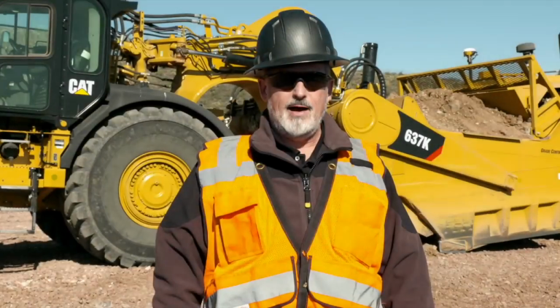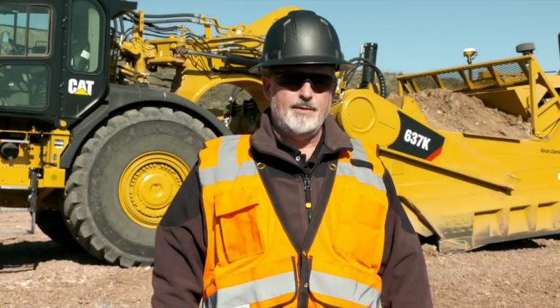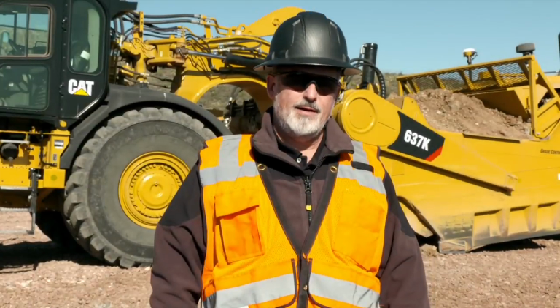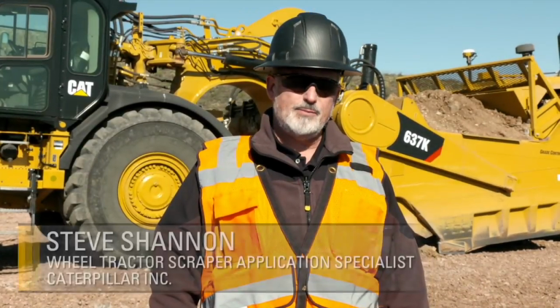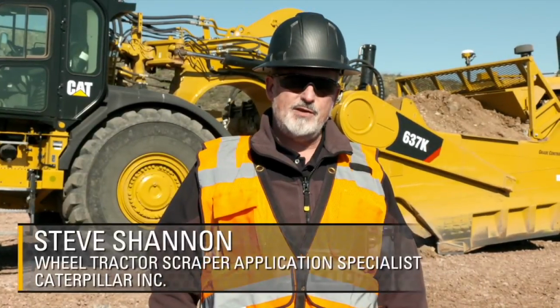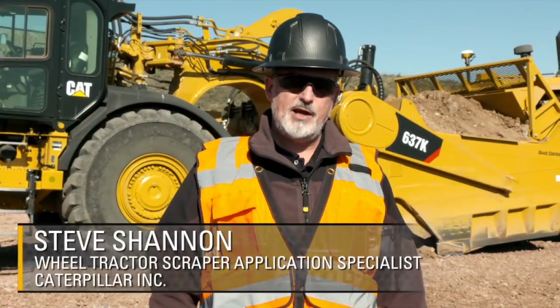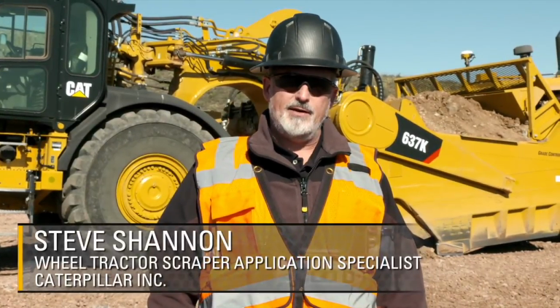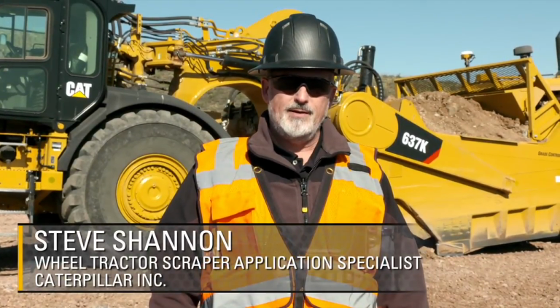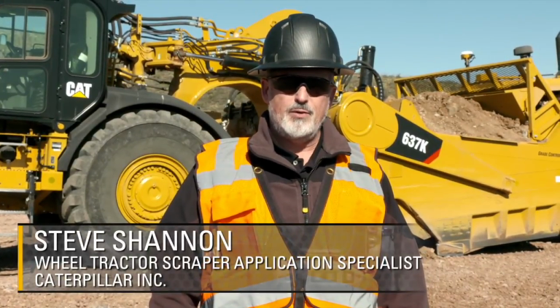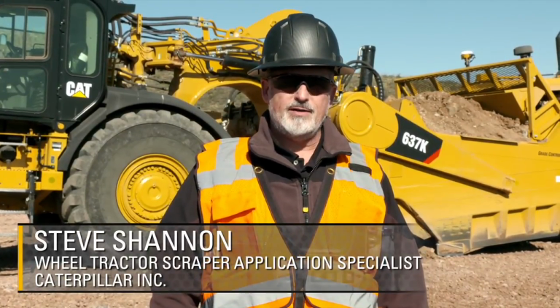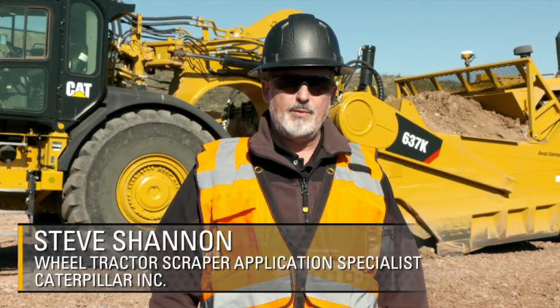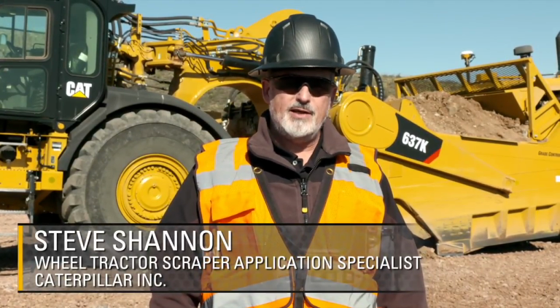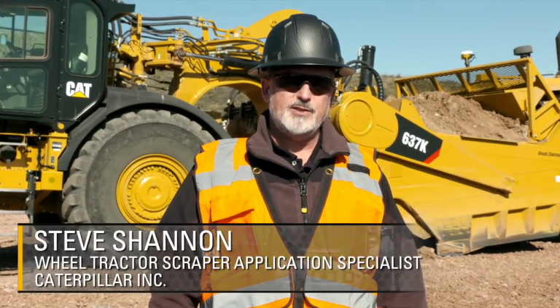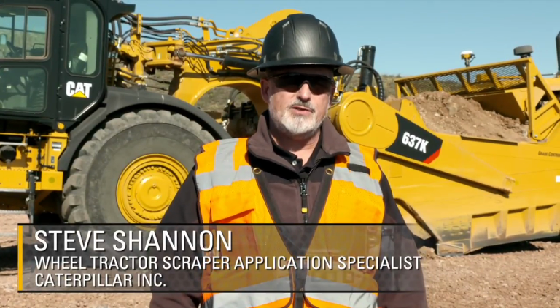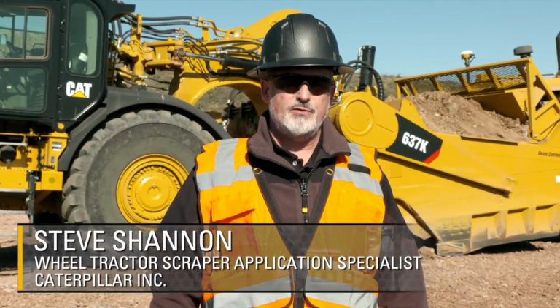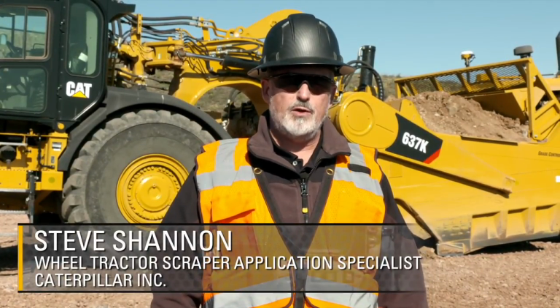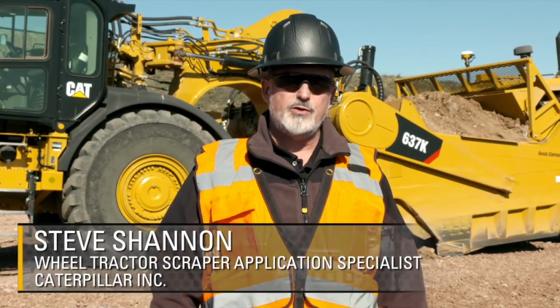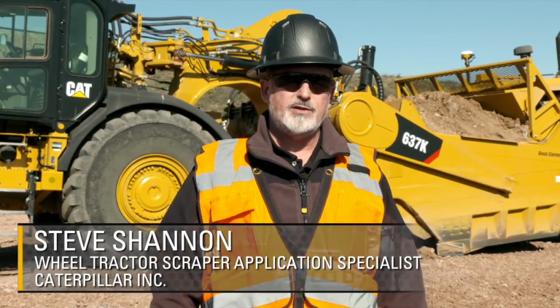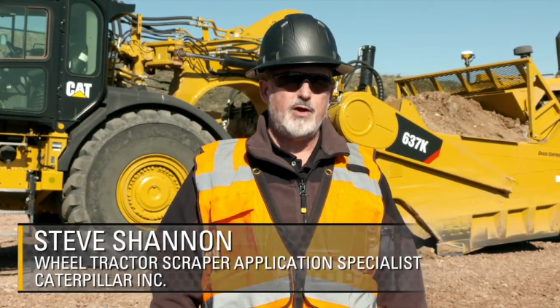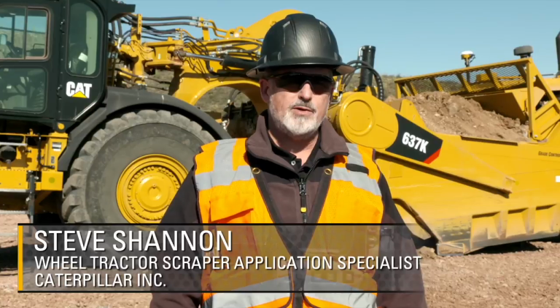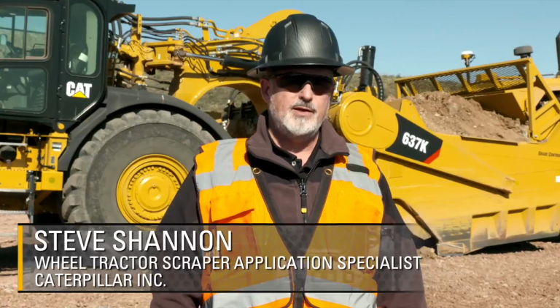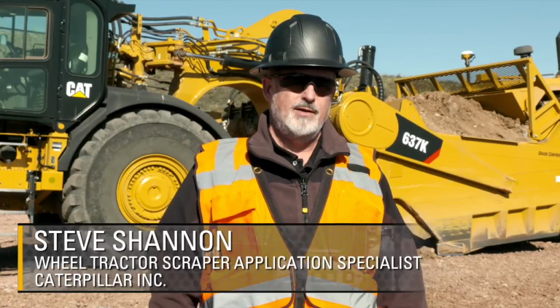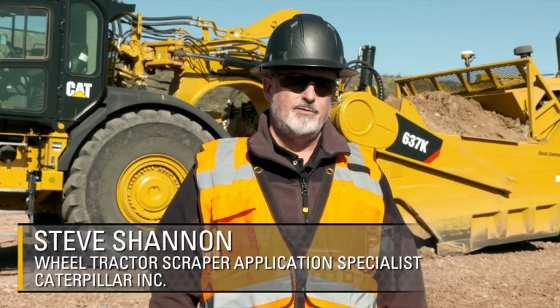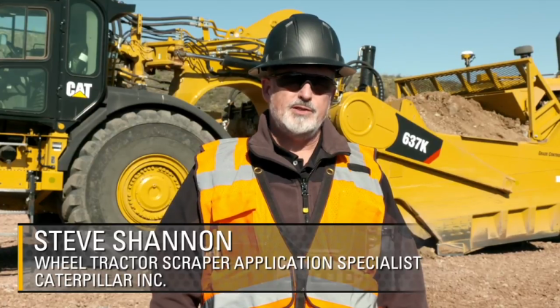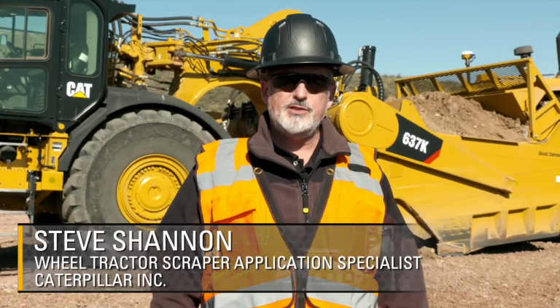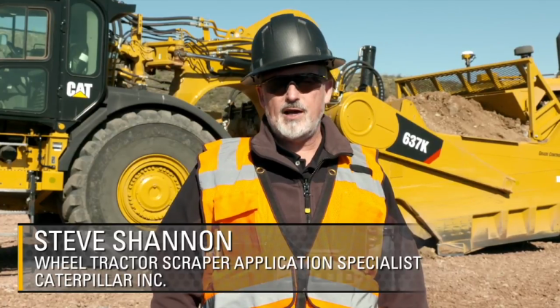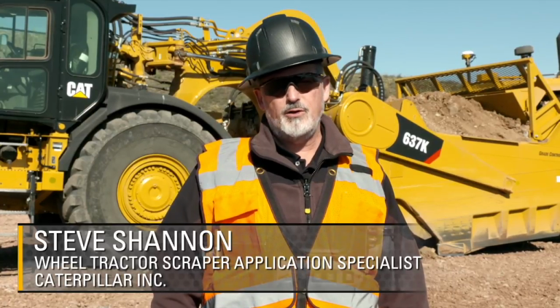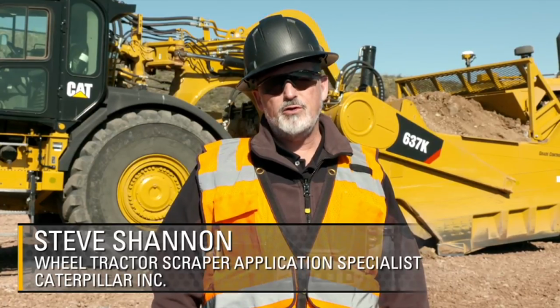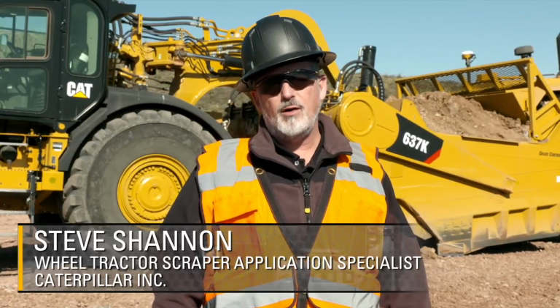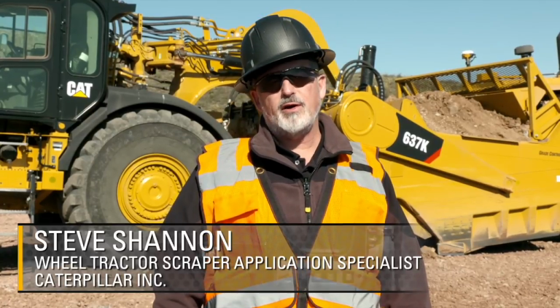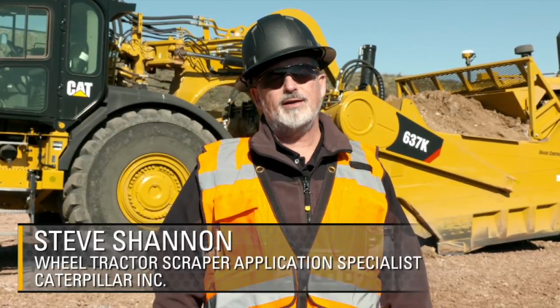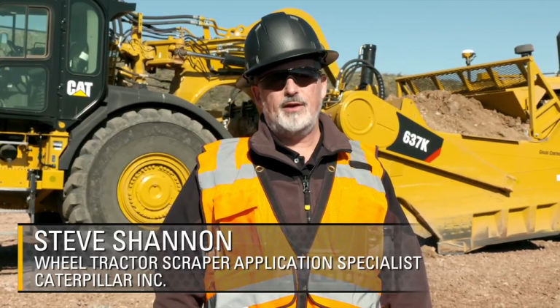Hi, I'm Steve Shannon, Product Application Specialist for Wheel Tractor Scrapers from the GCI Load and Haul Marketing Team.